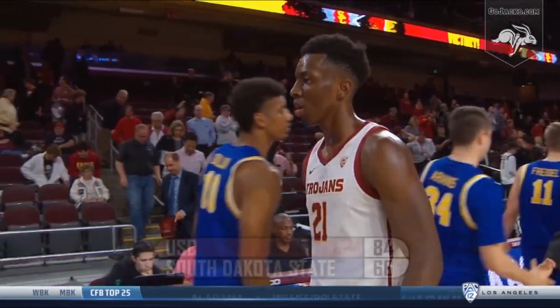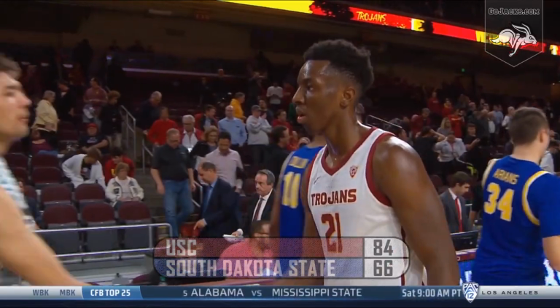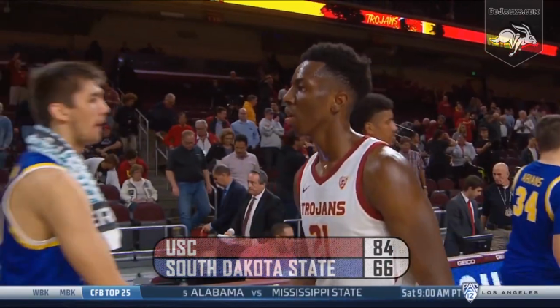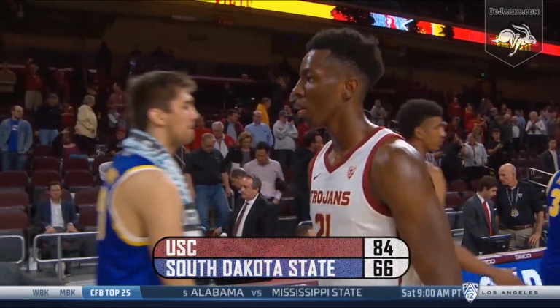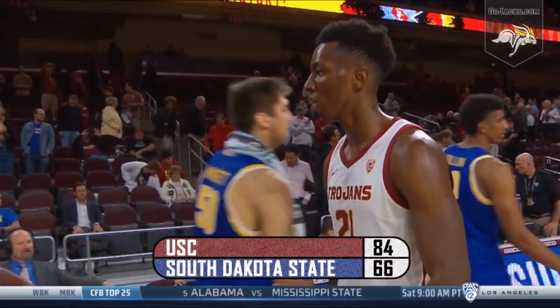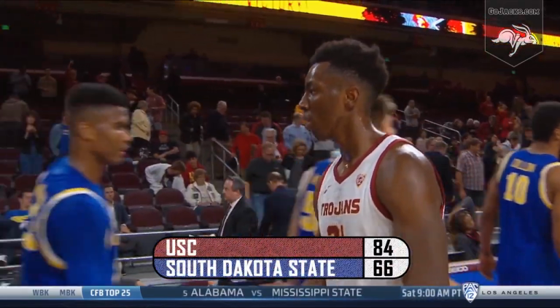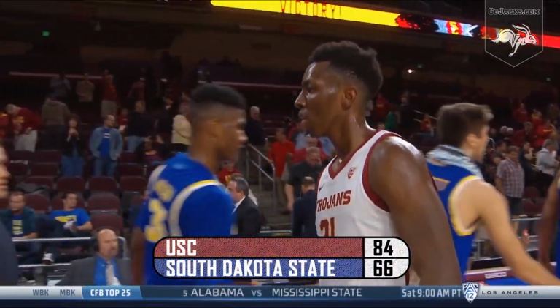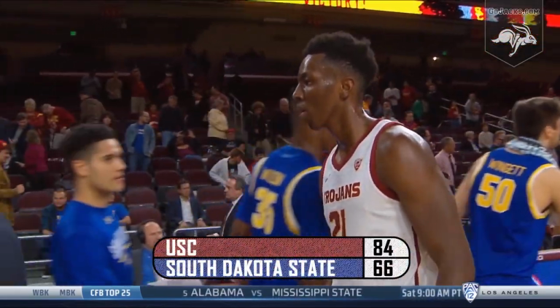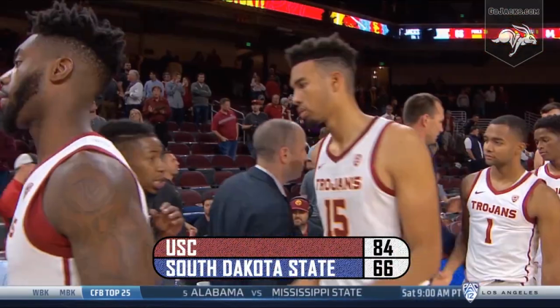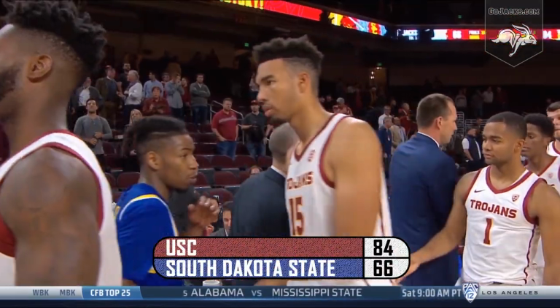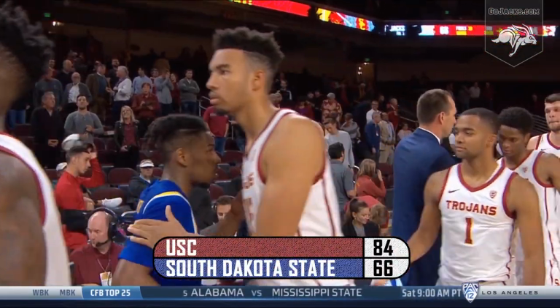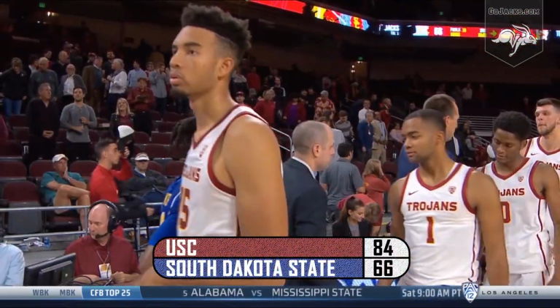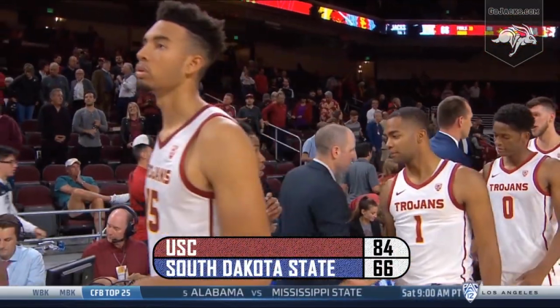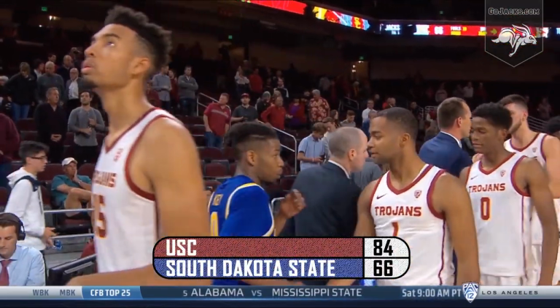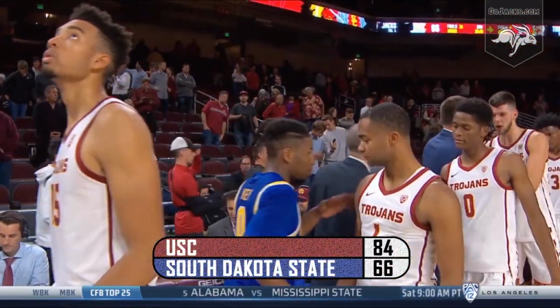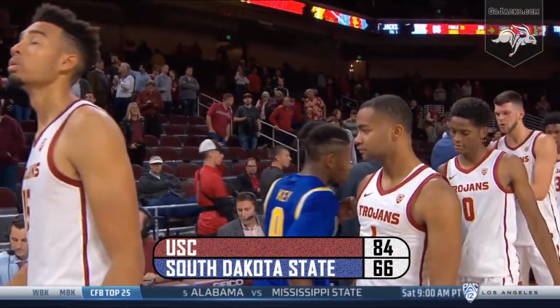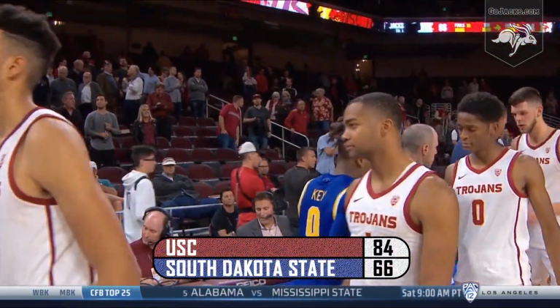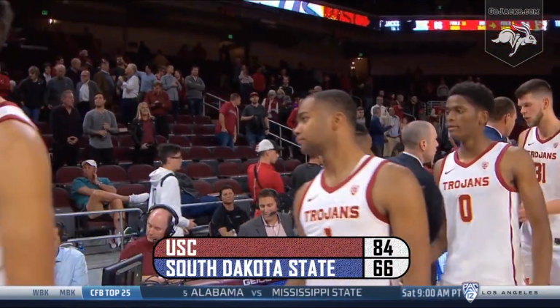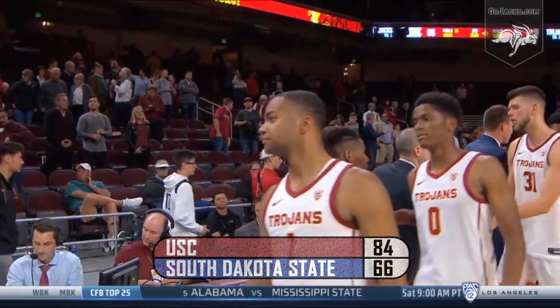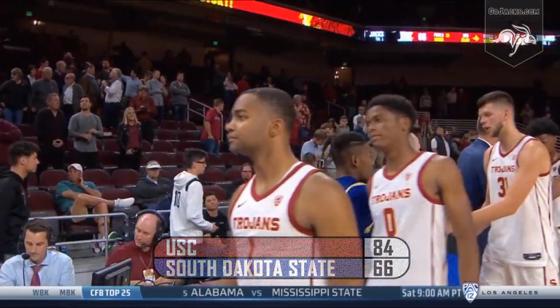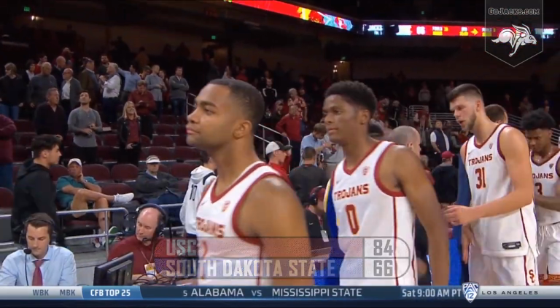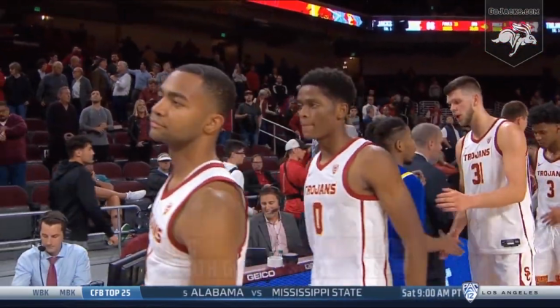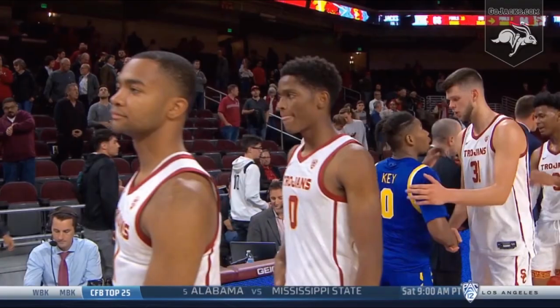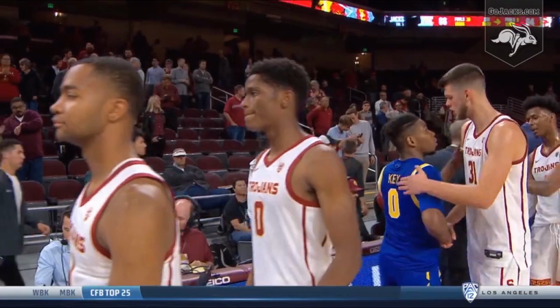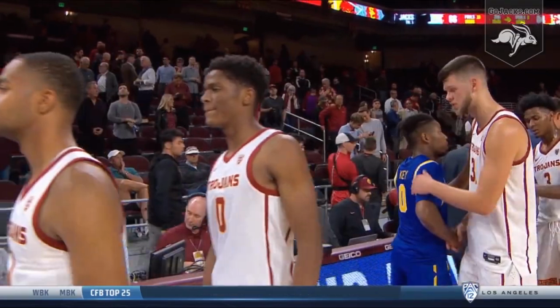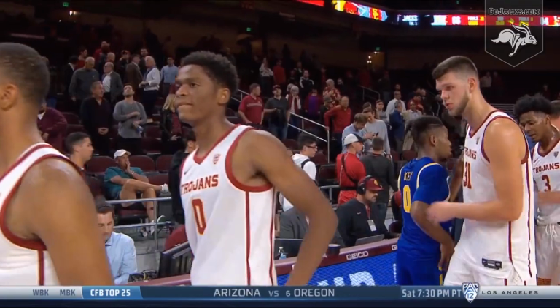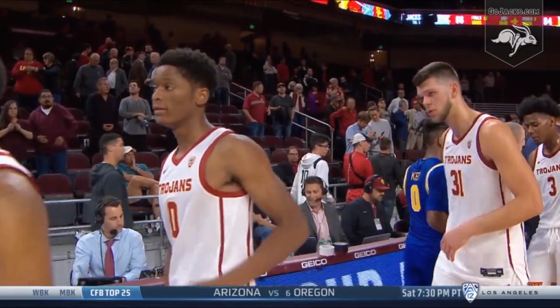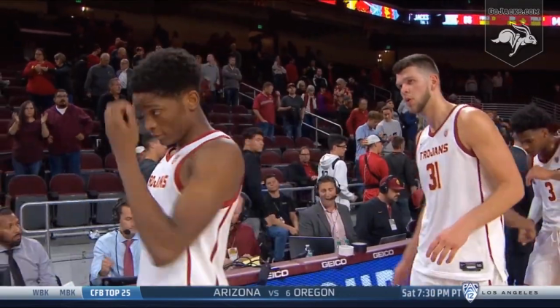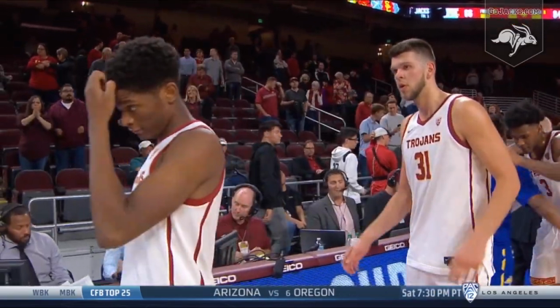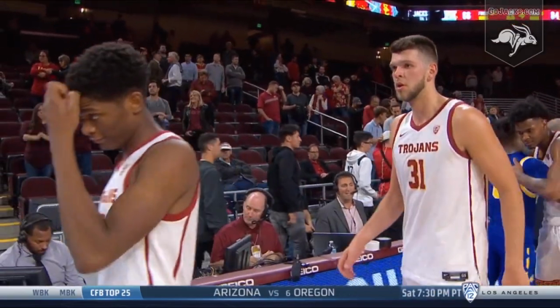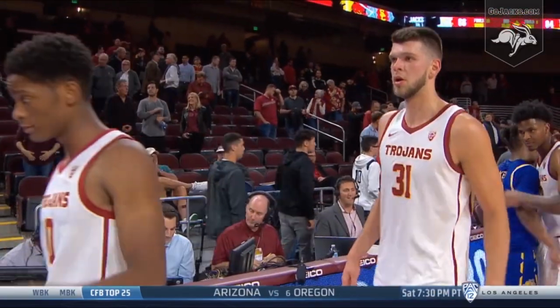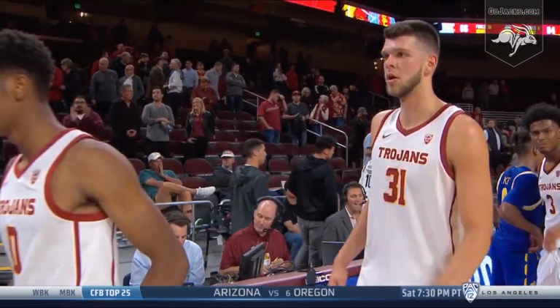Your final score once again here from the Galen Center at USC: the Trojans 84, the Jackrabbits 66.